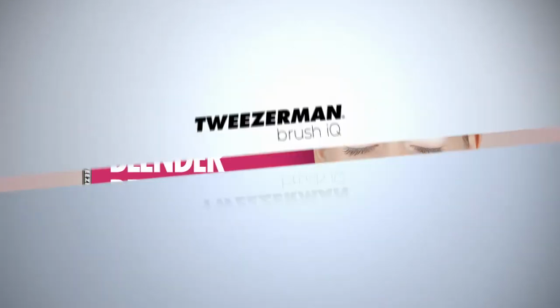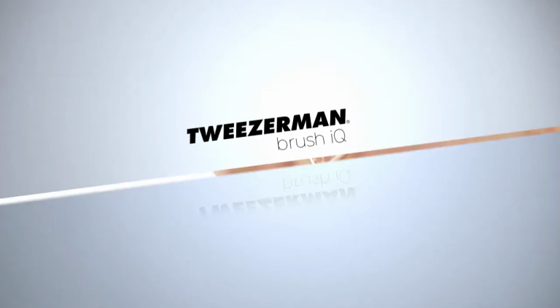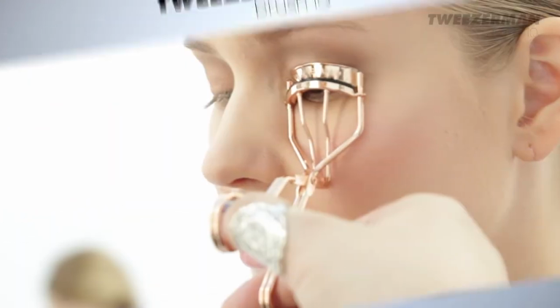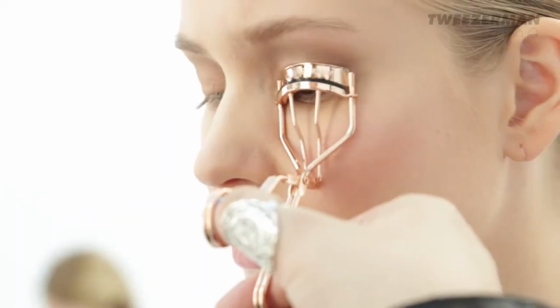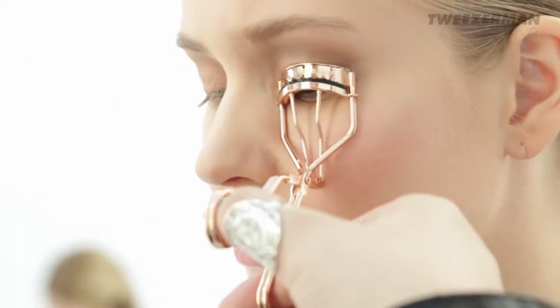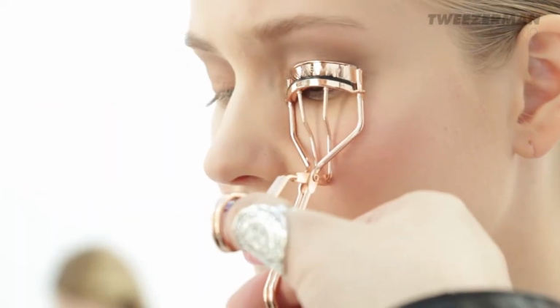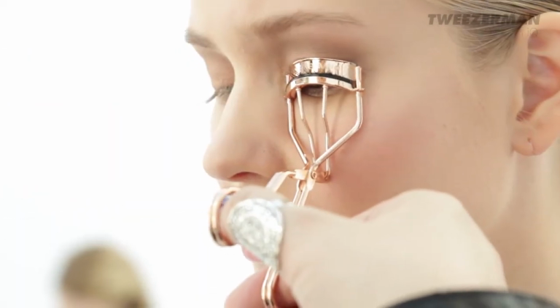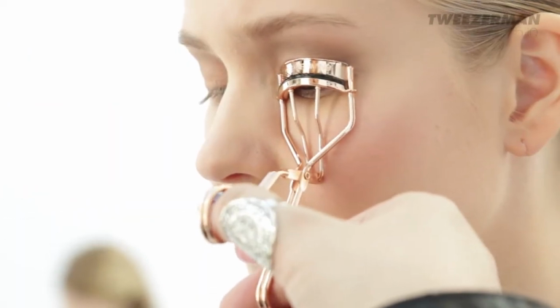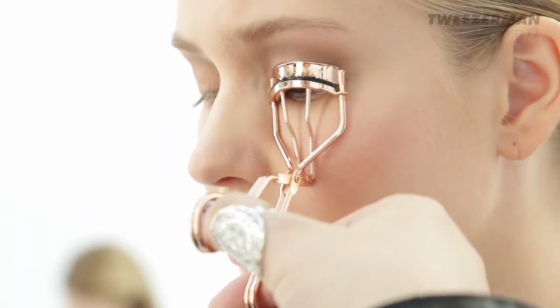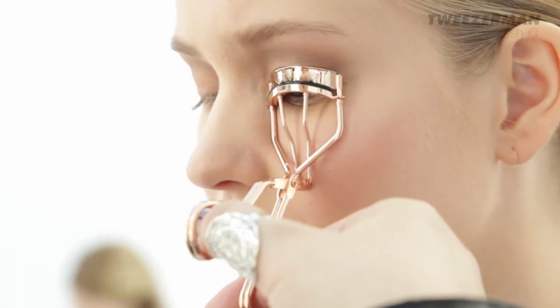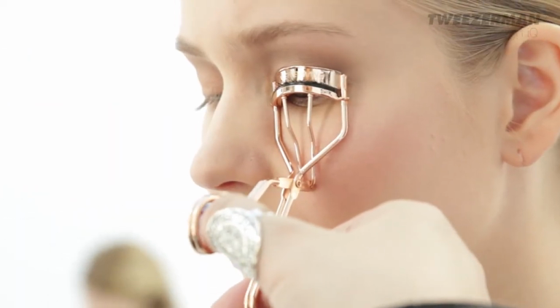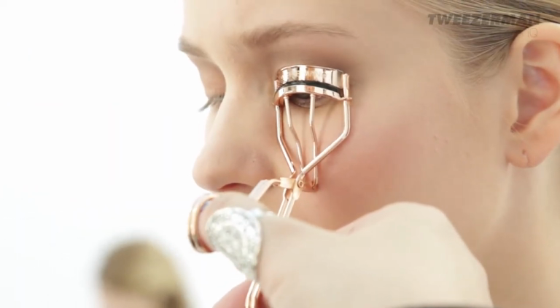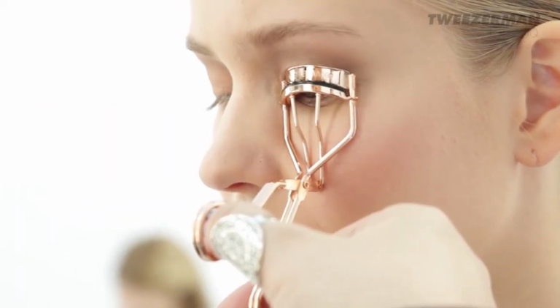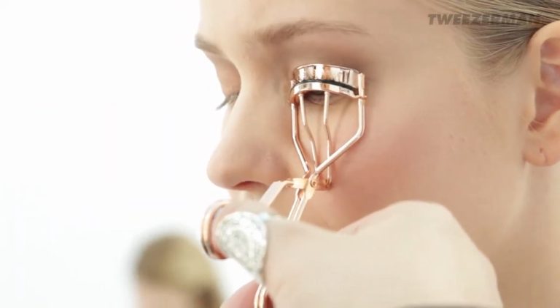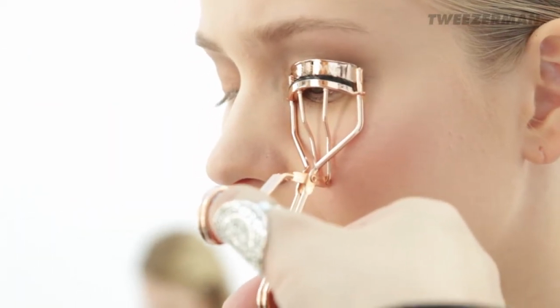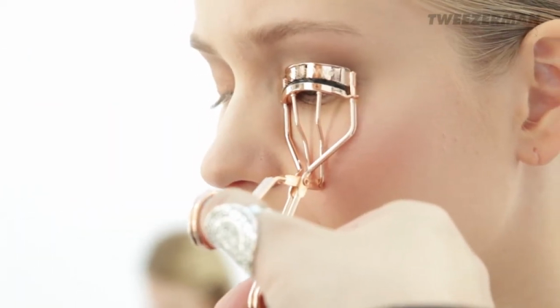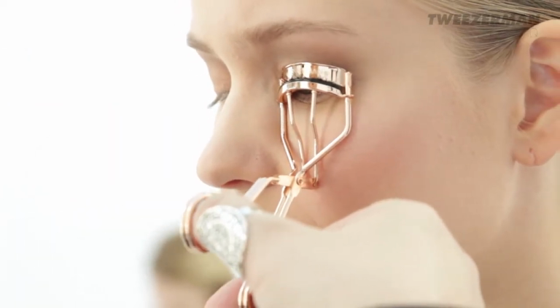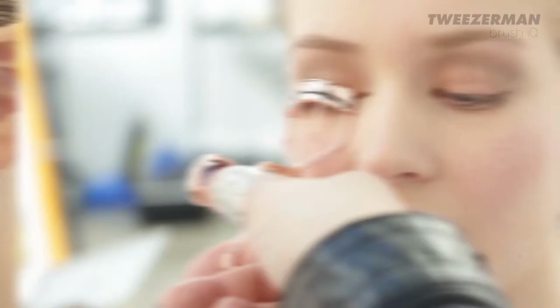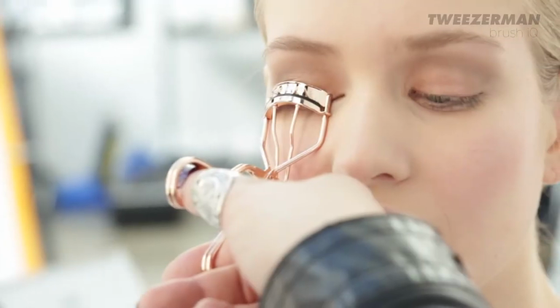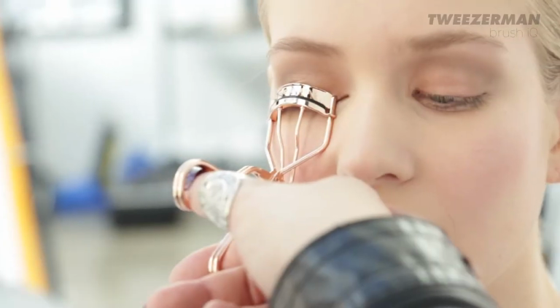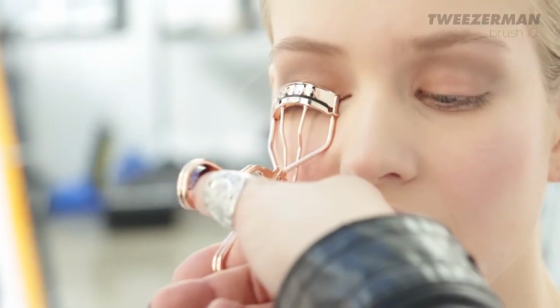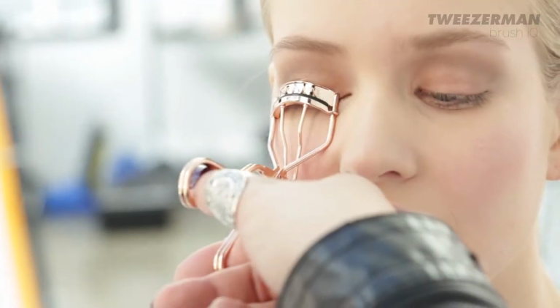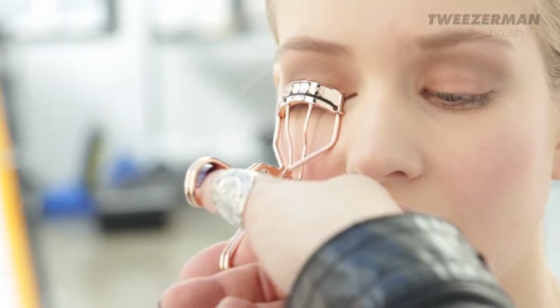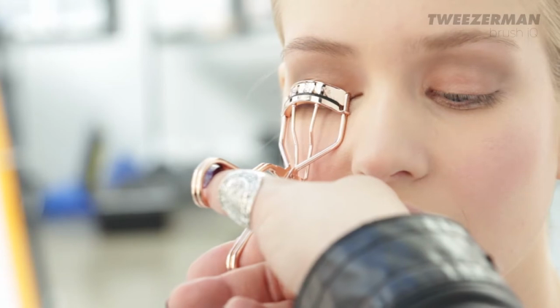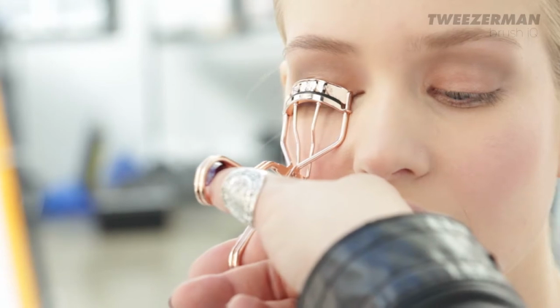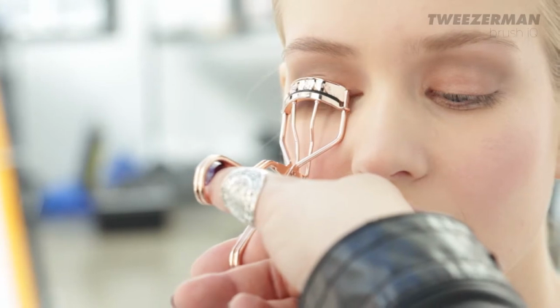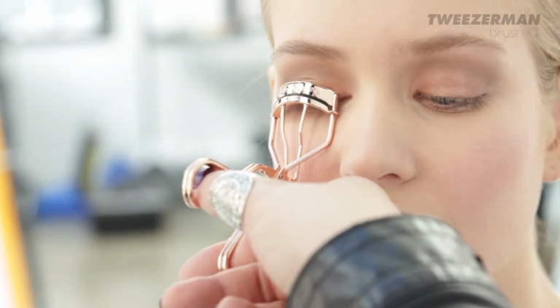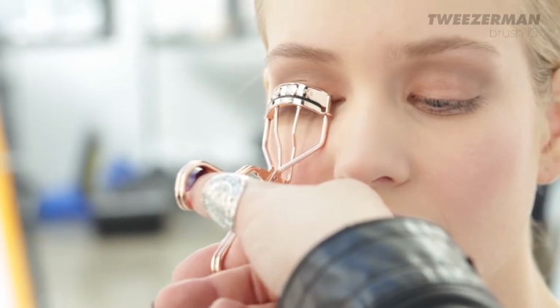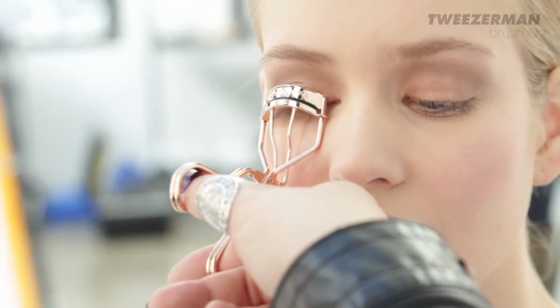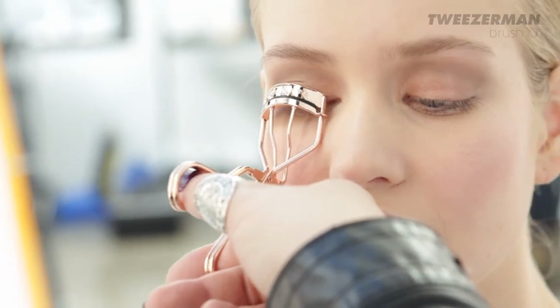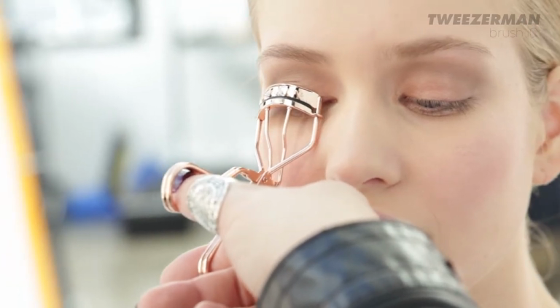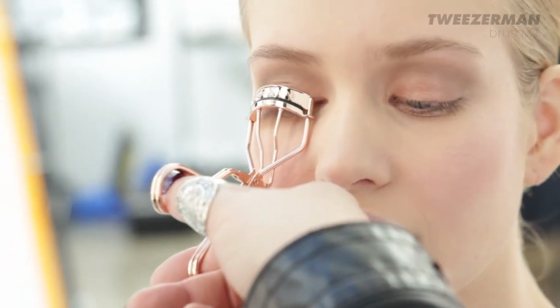To give a natural curl to your lashes, use the Tweezerman Pro Curl Lash Curler and apply a coat of mascara.